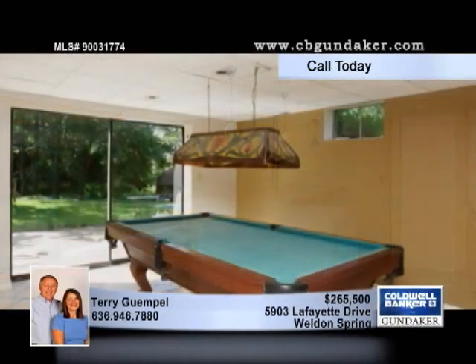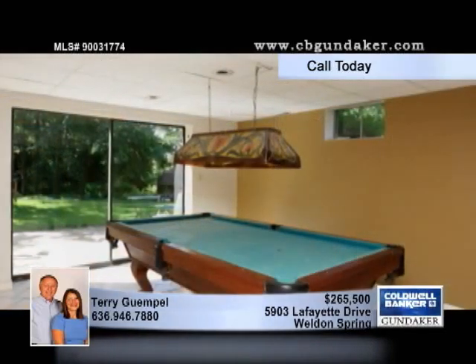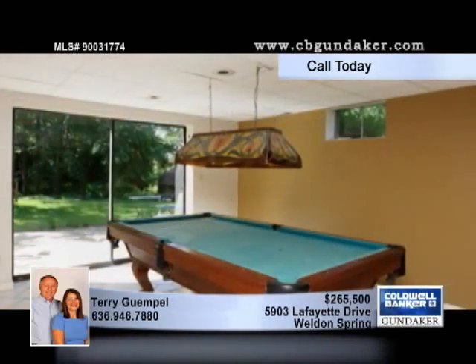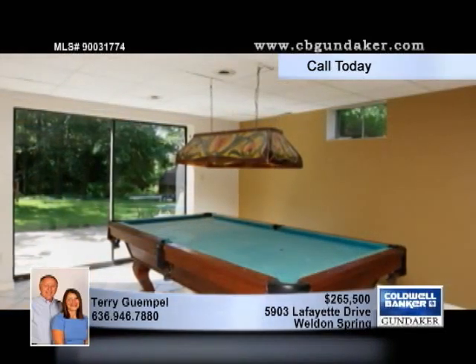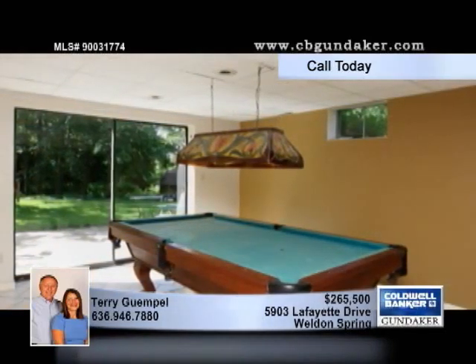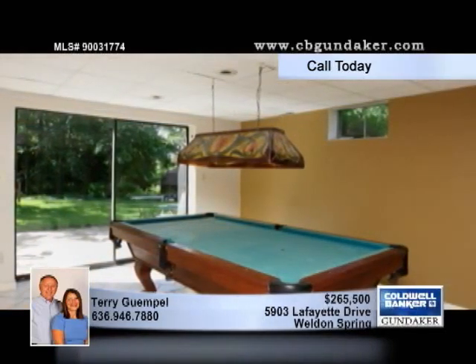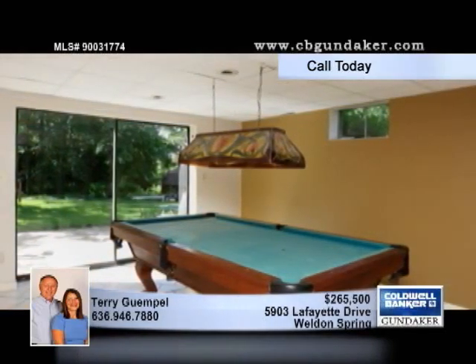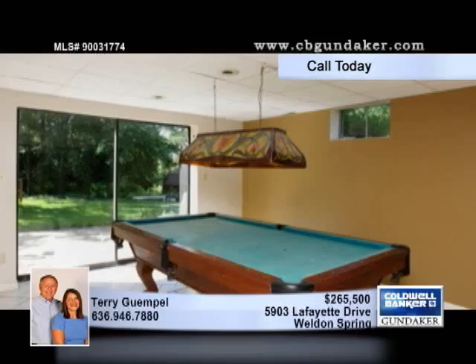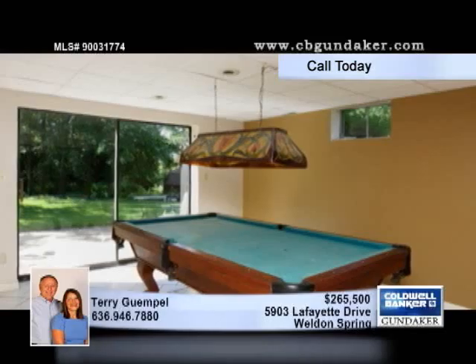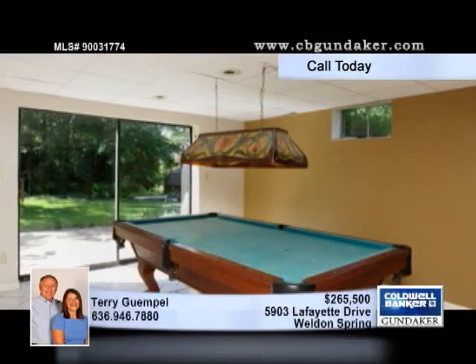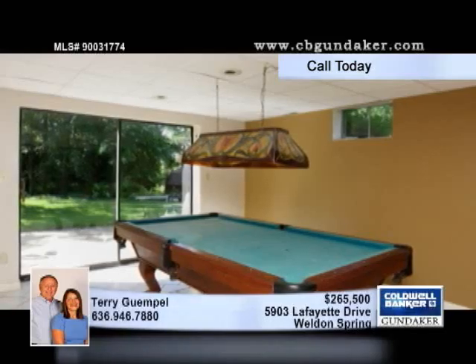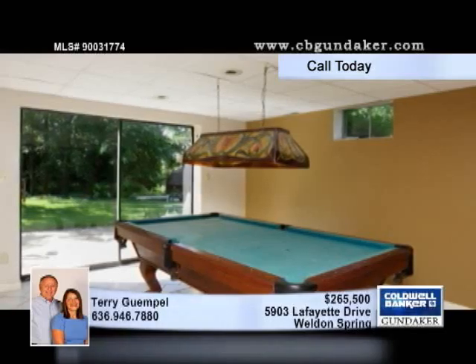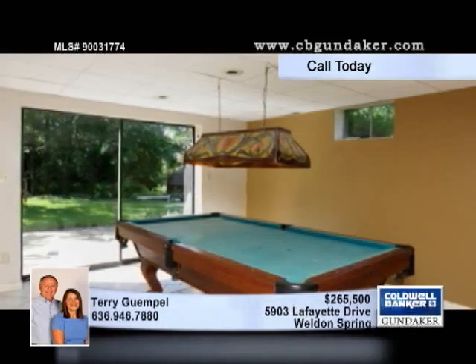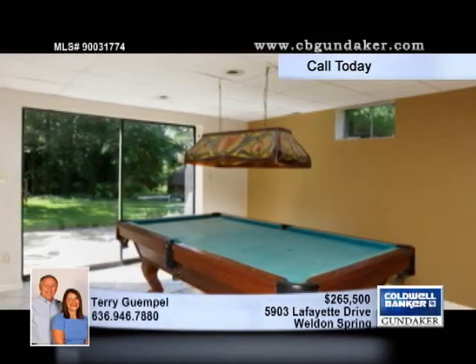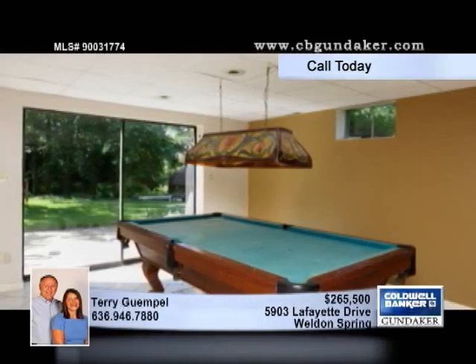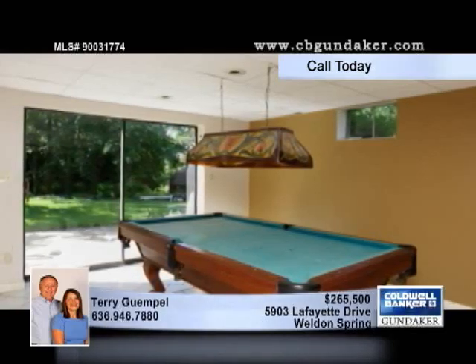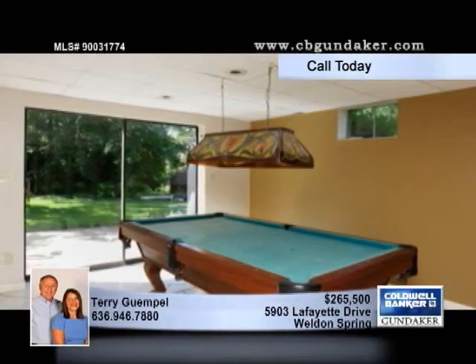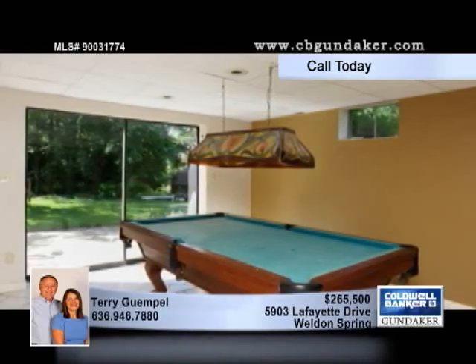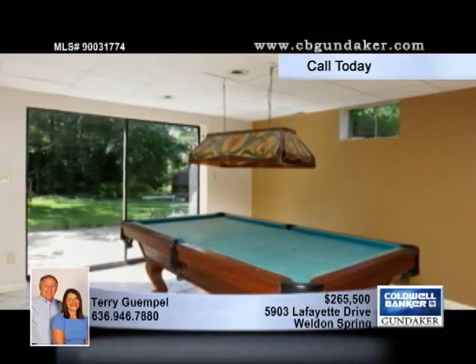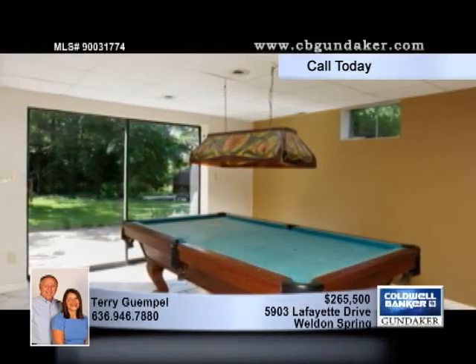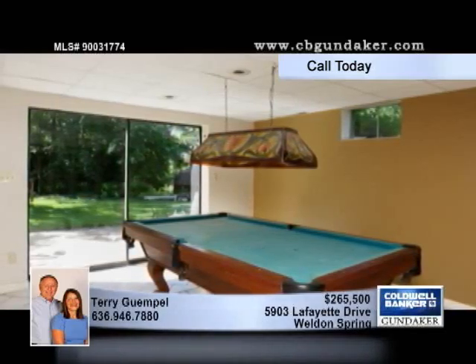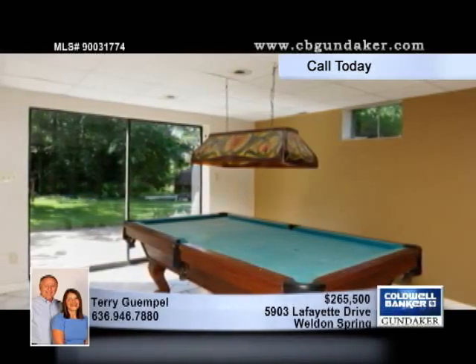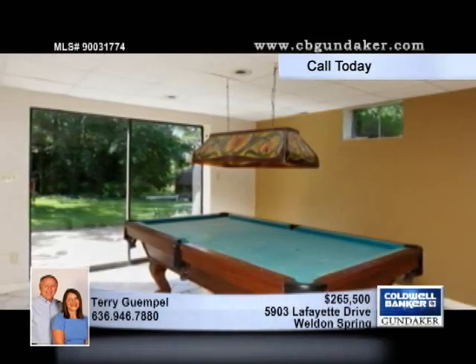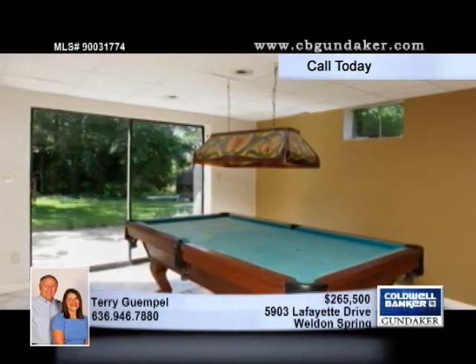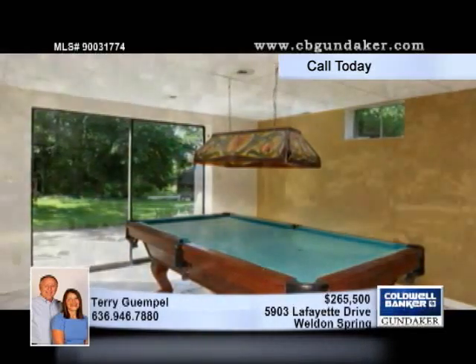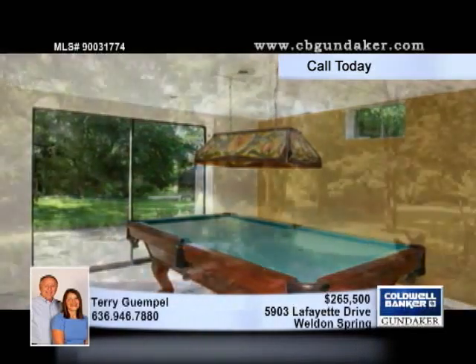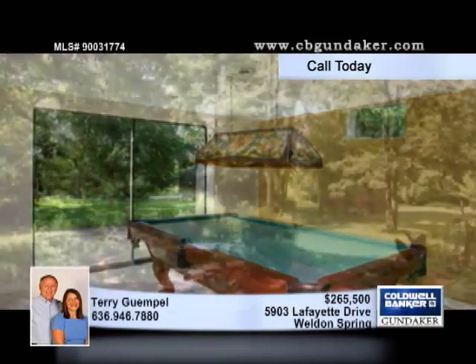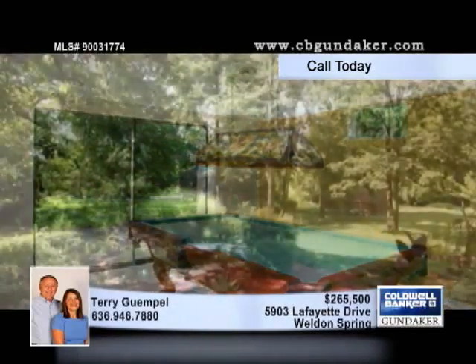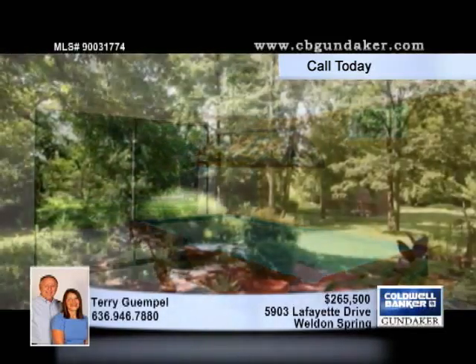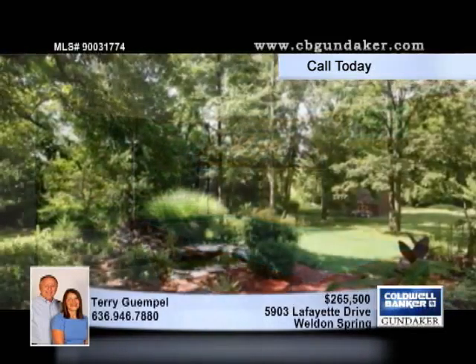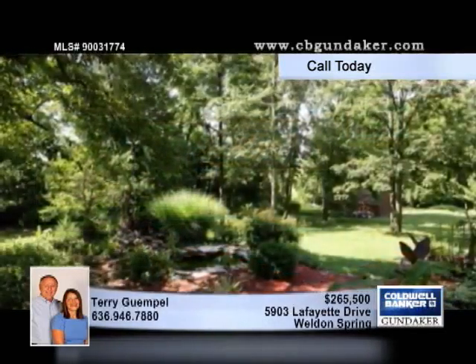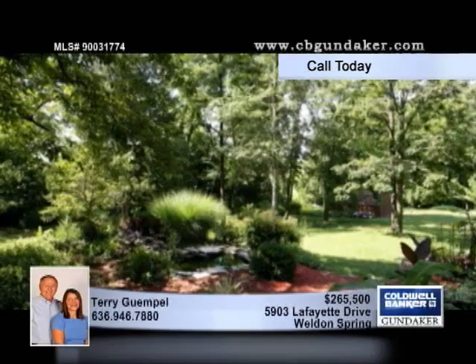The rest of the bedrooms are nicely sized, and the walkout lower level boasts a second family room with a large wet bar and rec area.